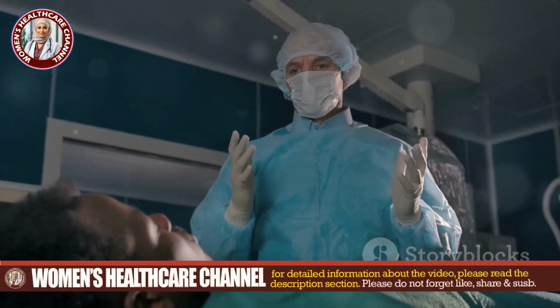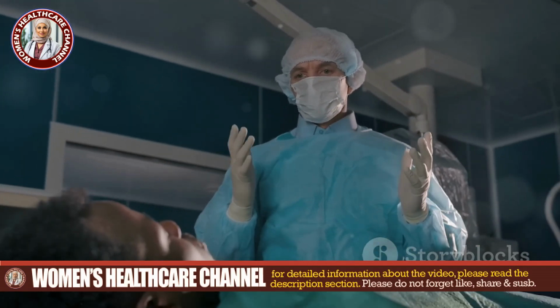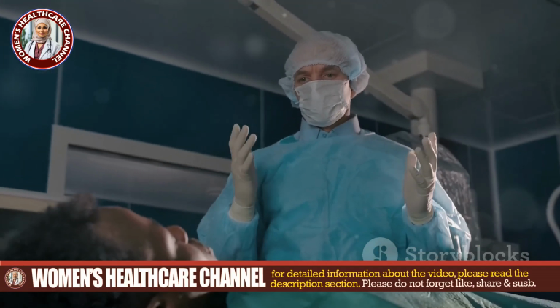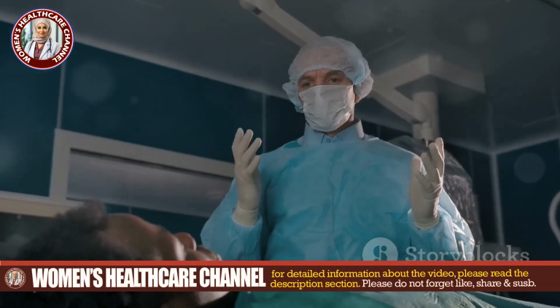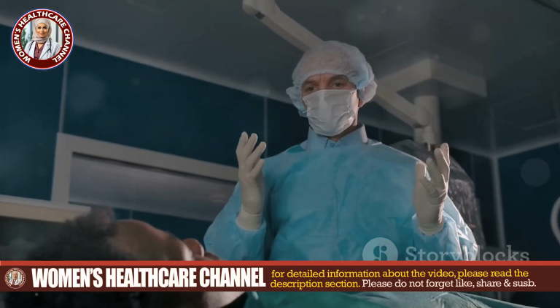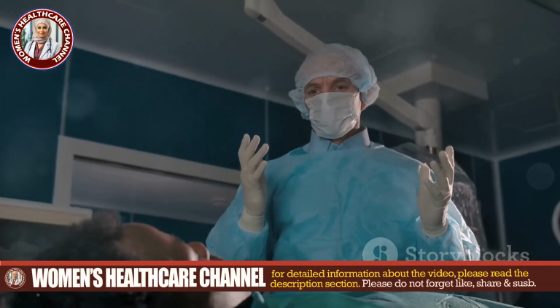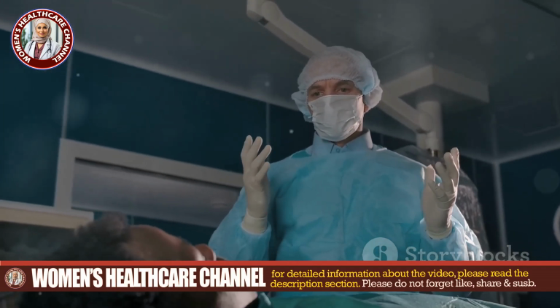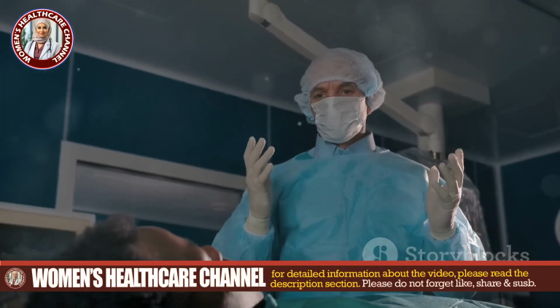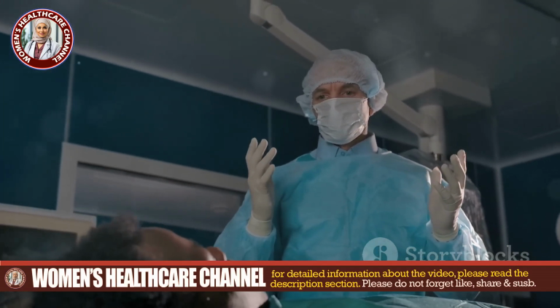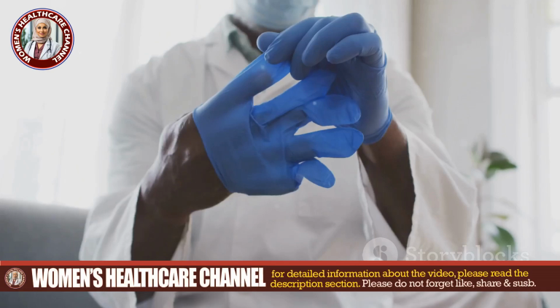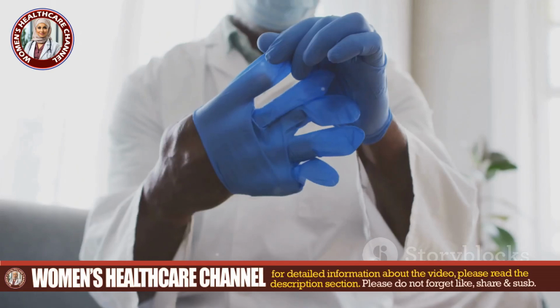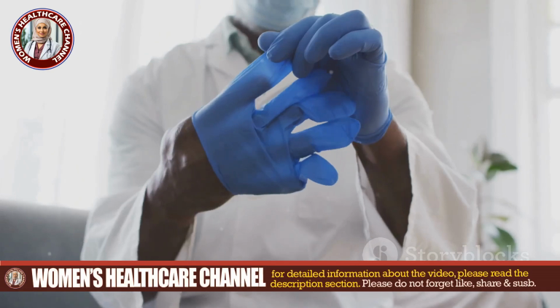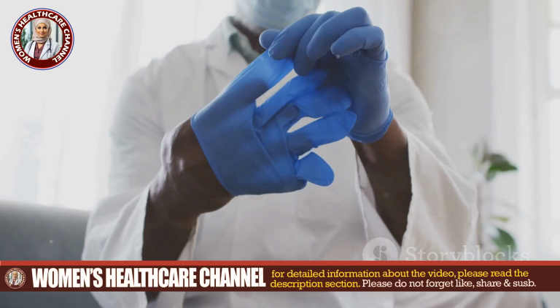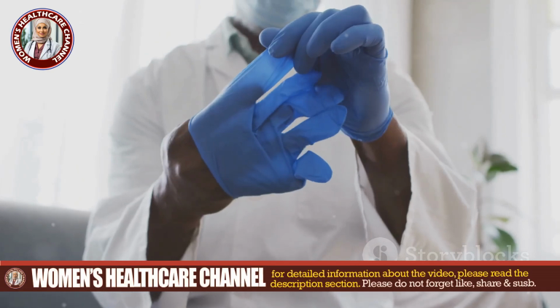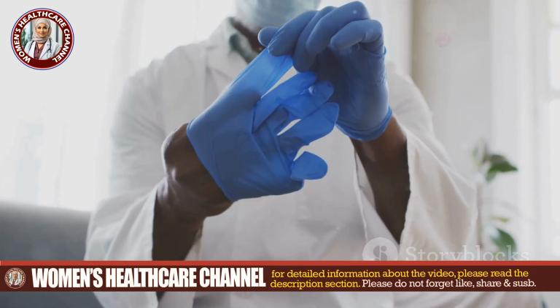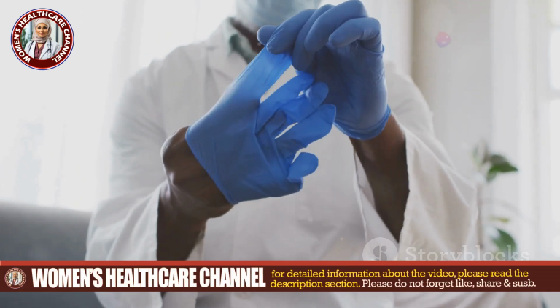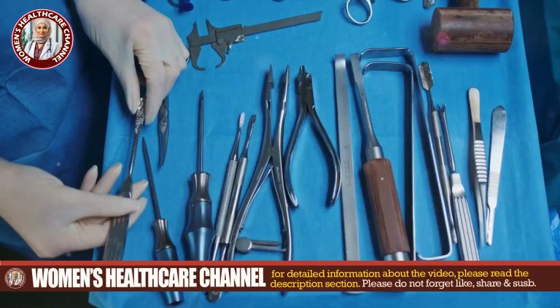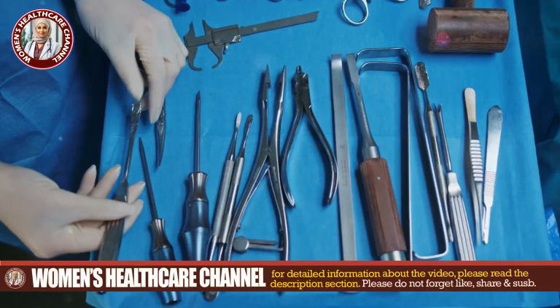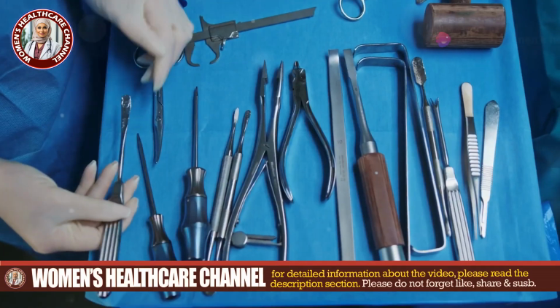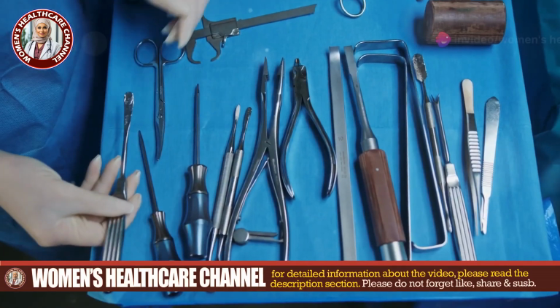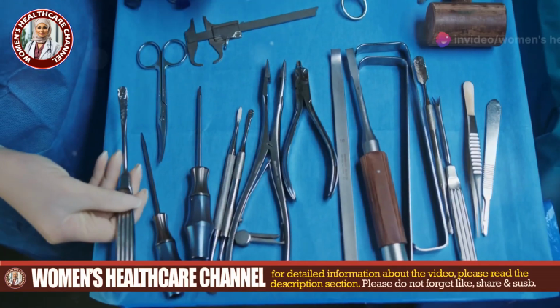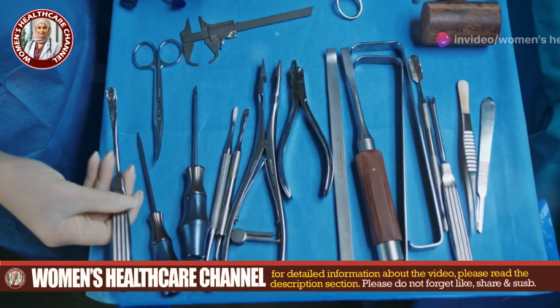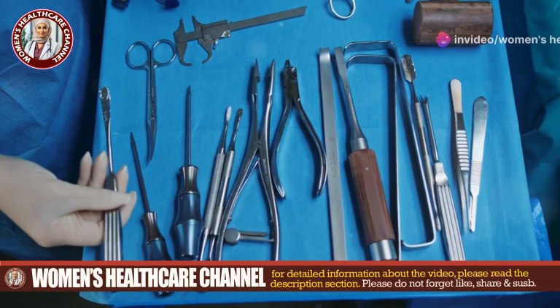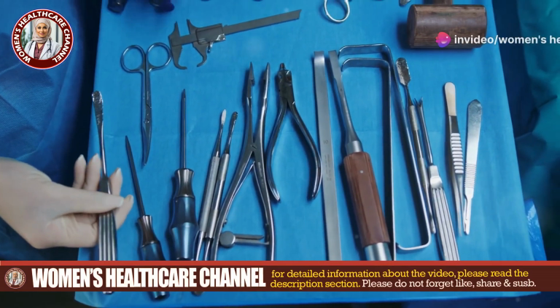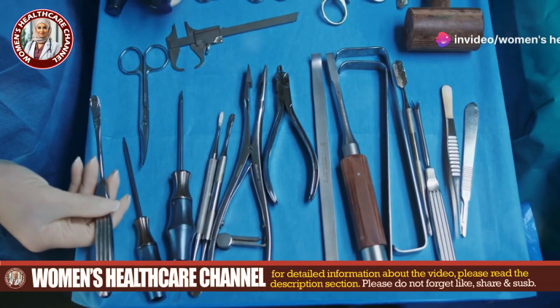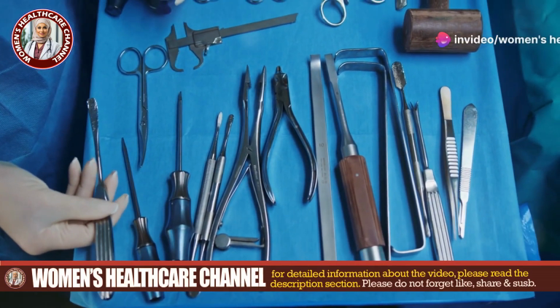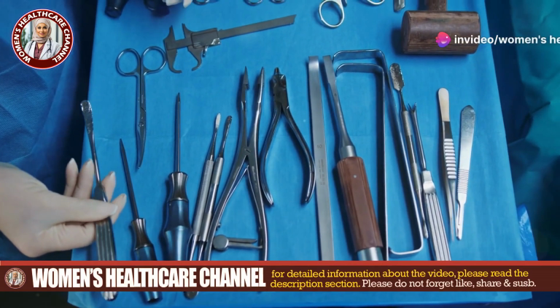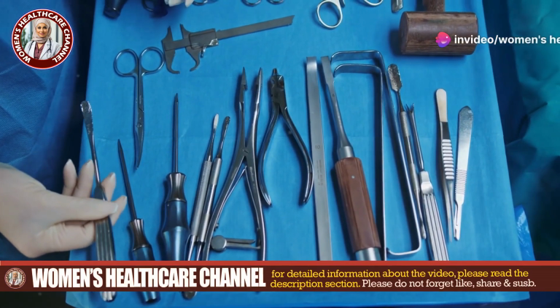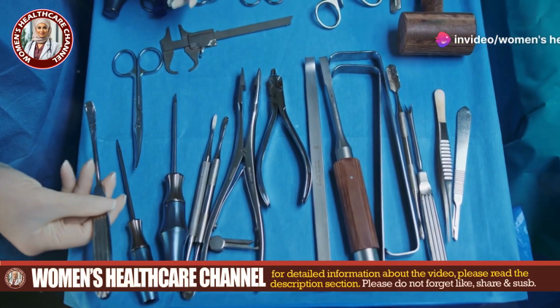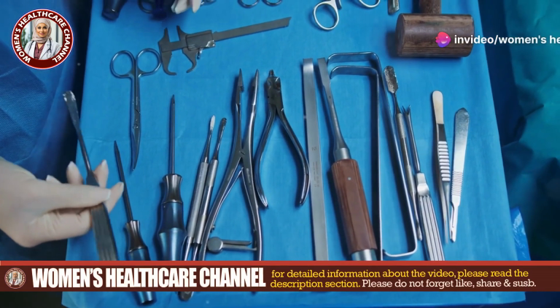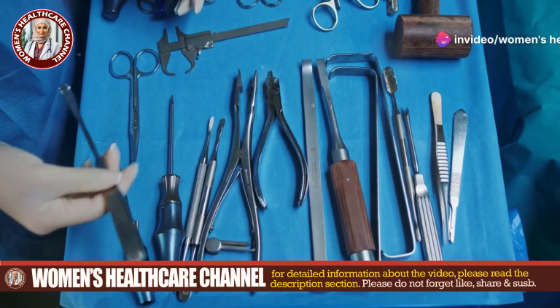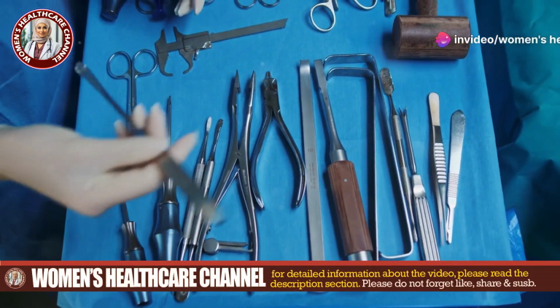First, gather your materials: sterile gloves, saline, tweezers, a needle, gauze, and antiseptic ointment.